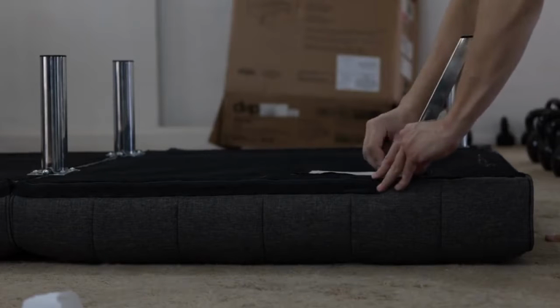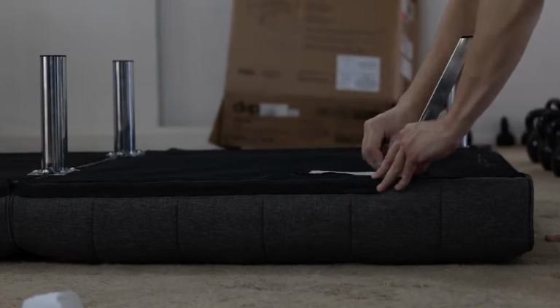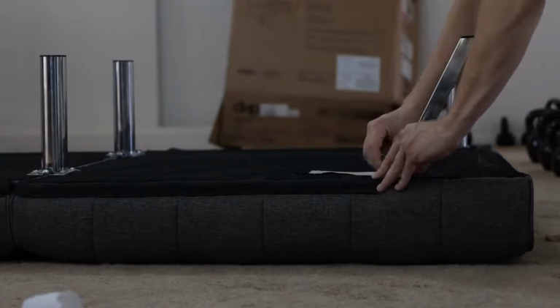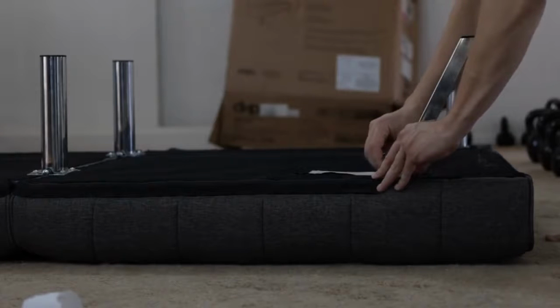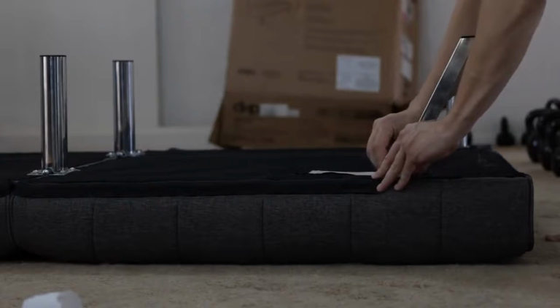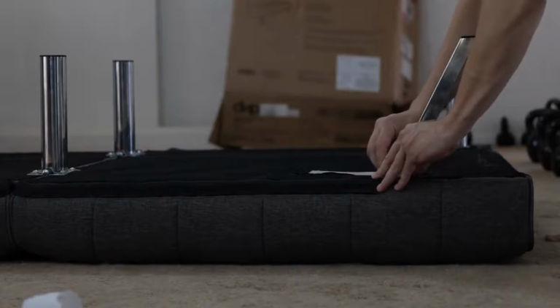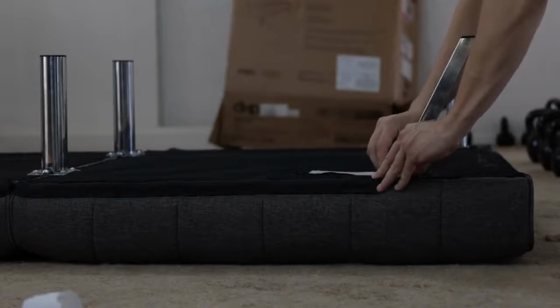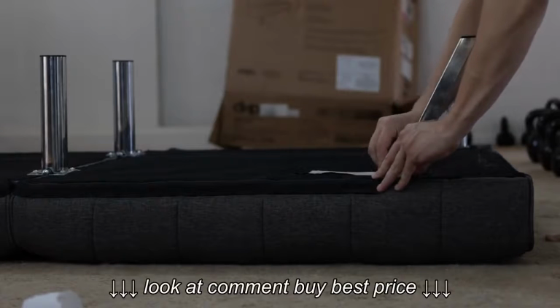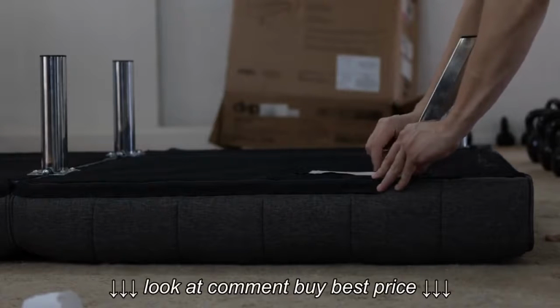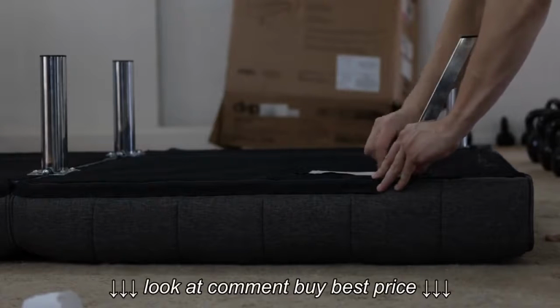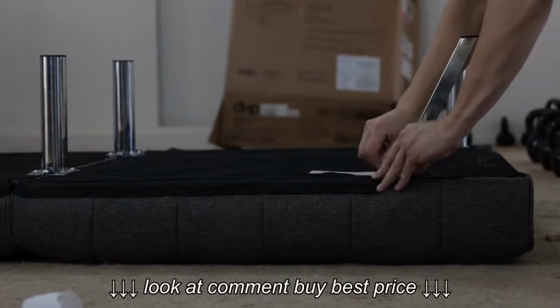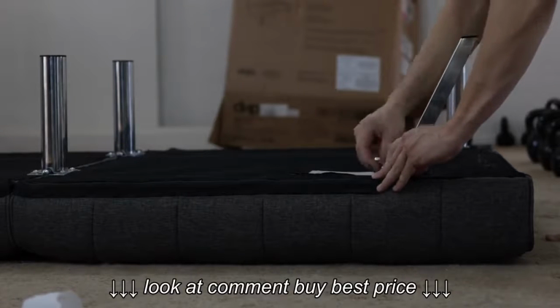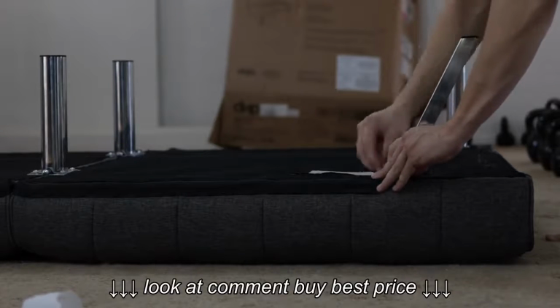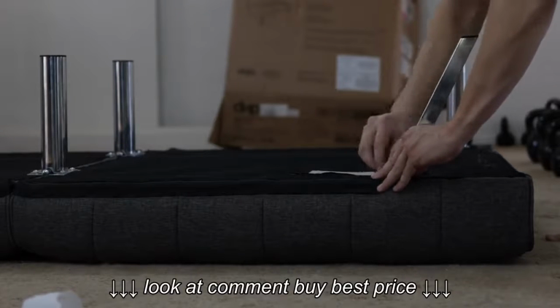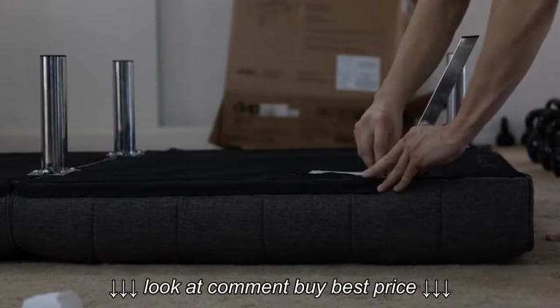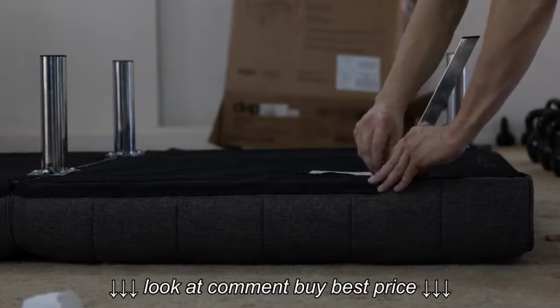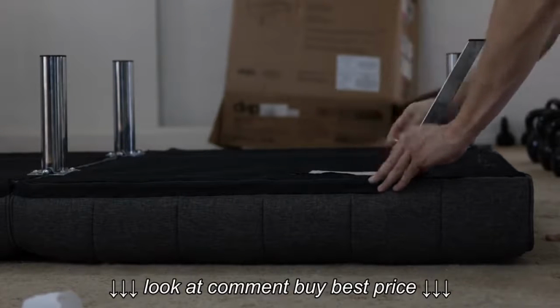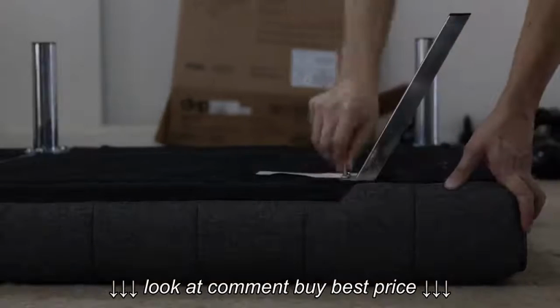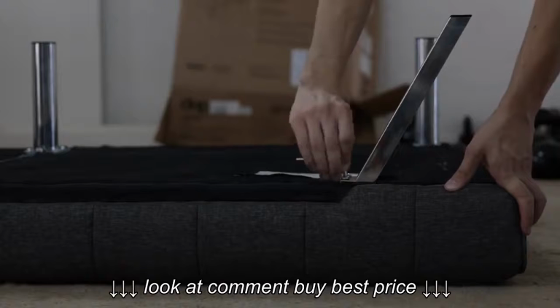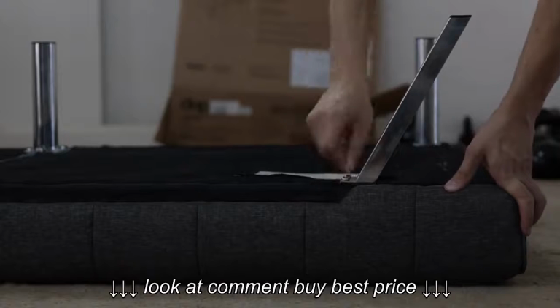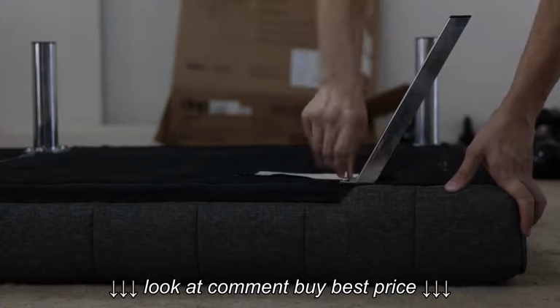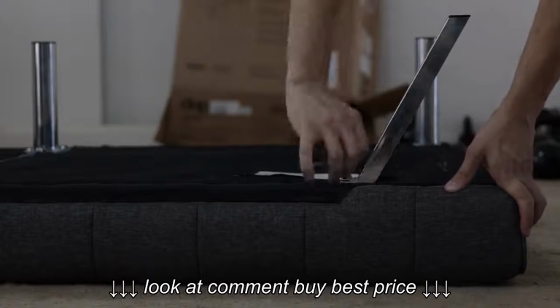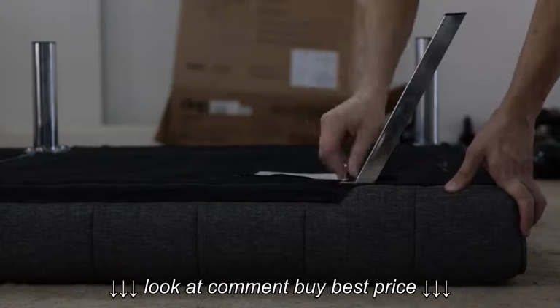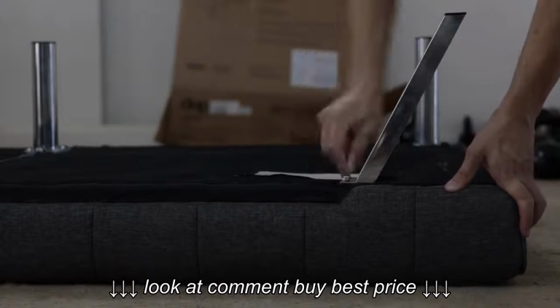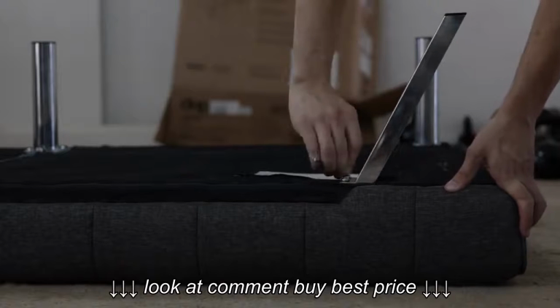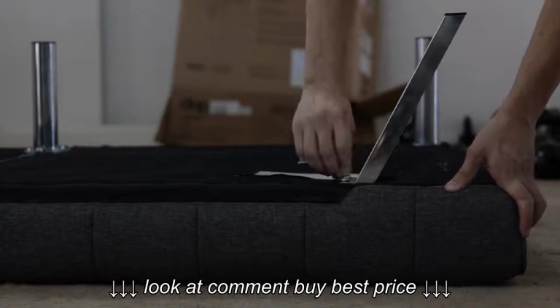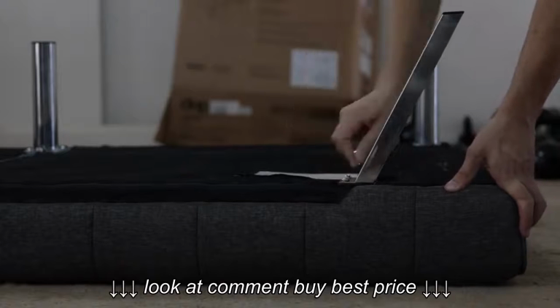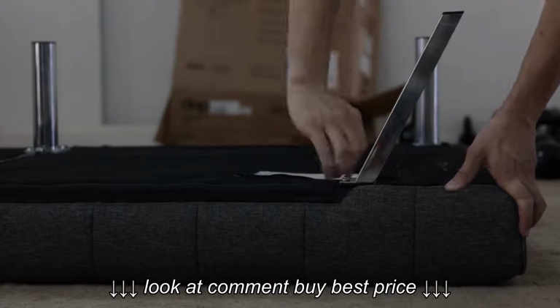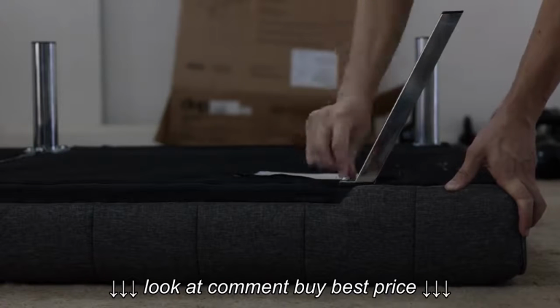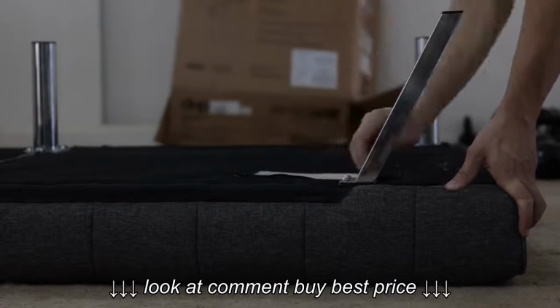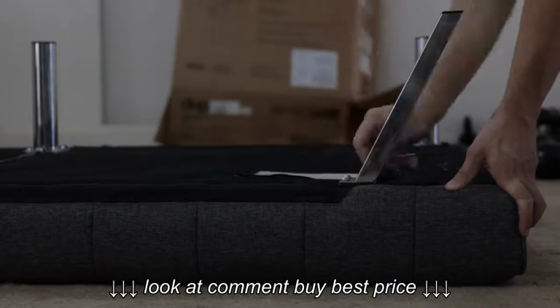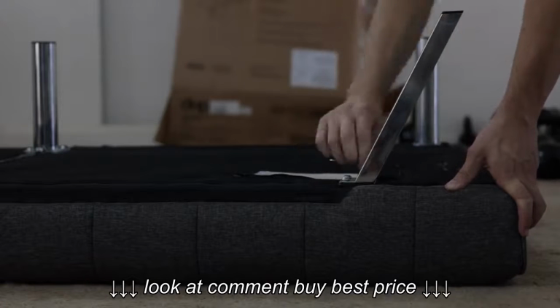The folding option is pretty nice for storage — the legs will fit right back into that little pouch.